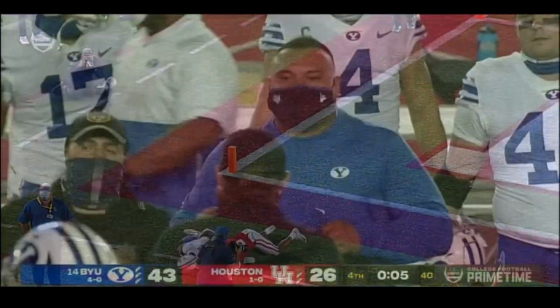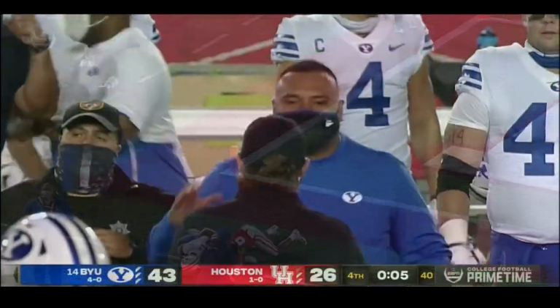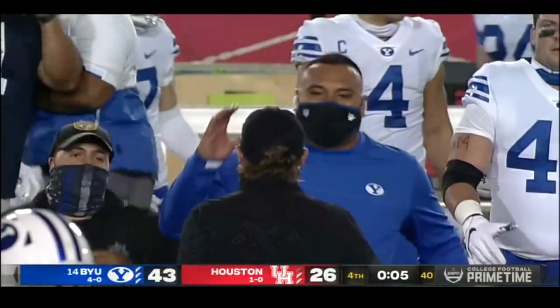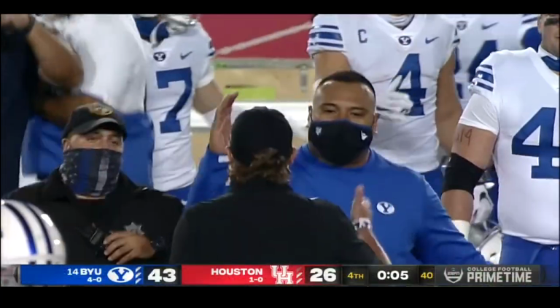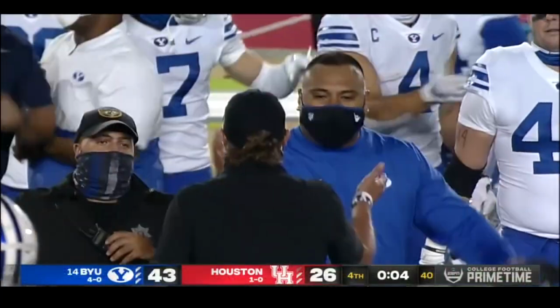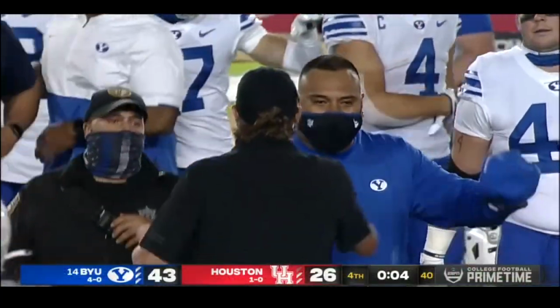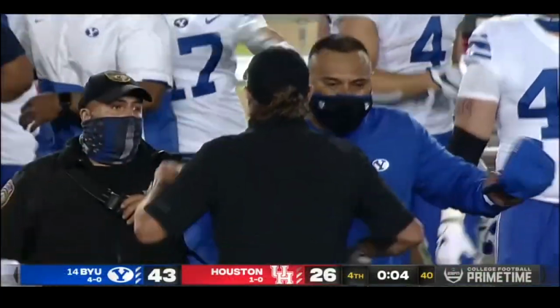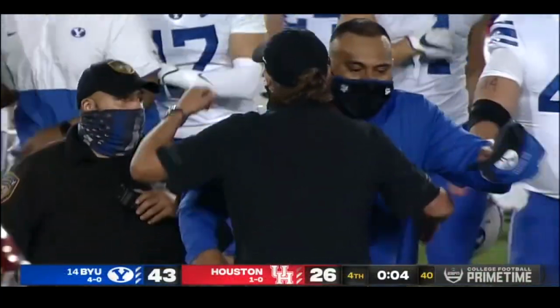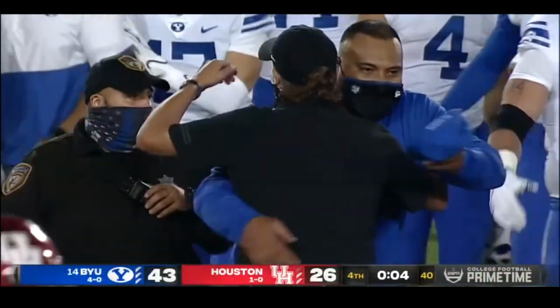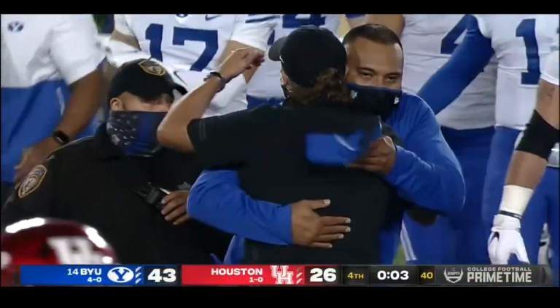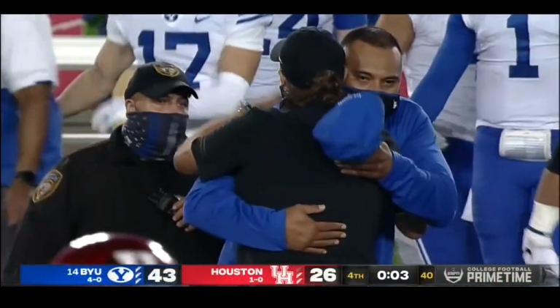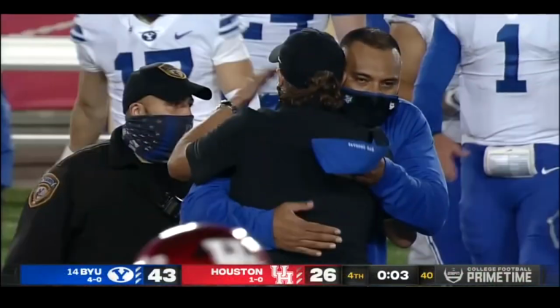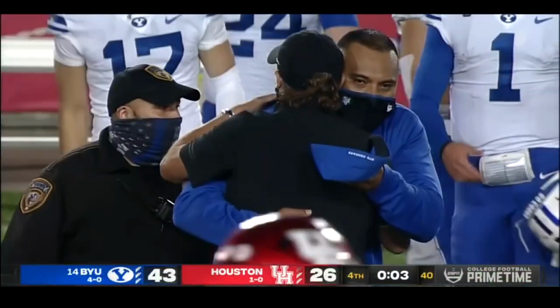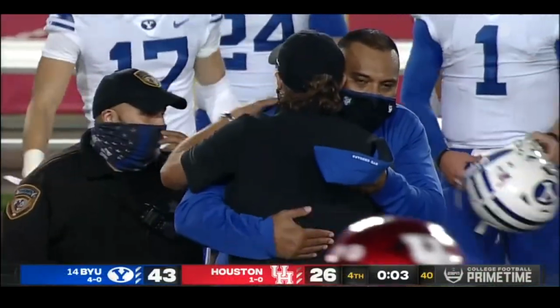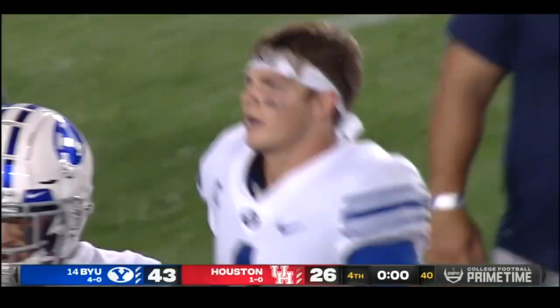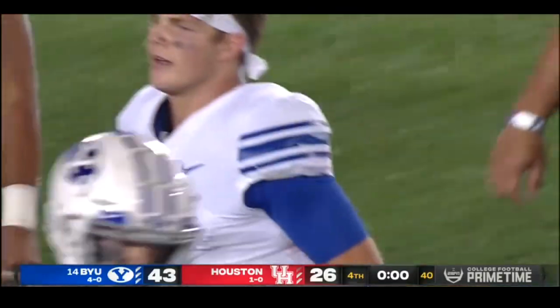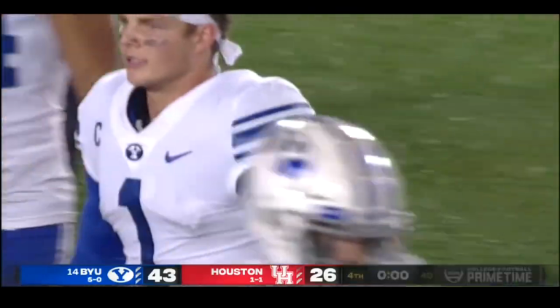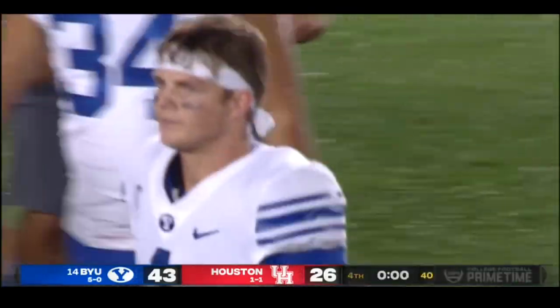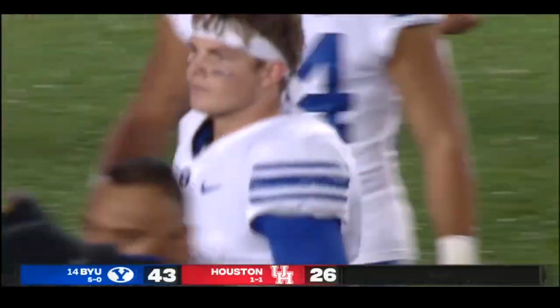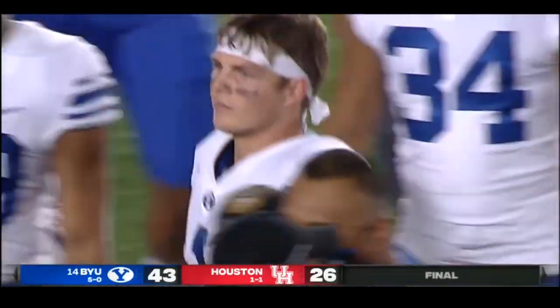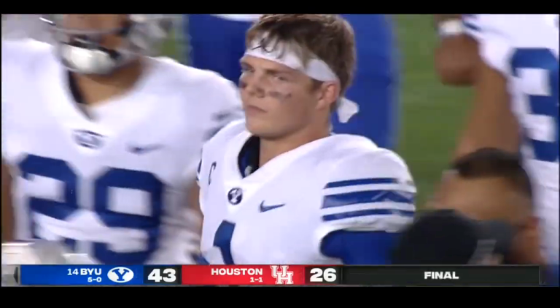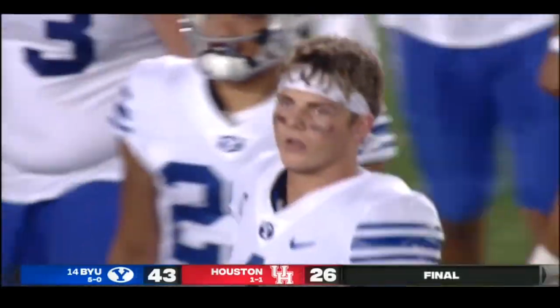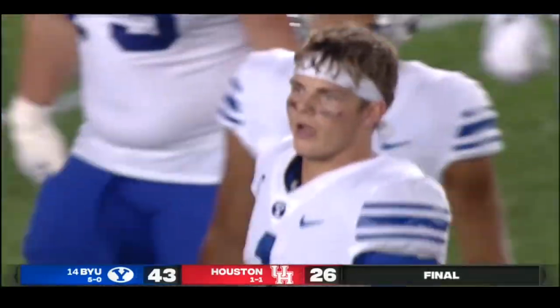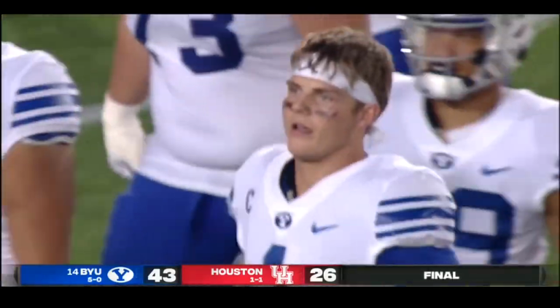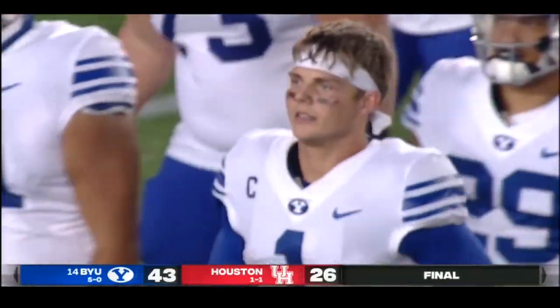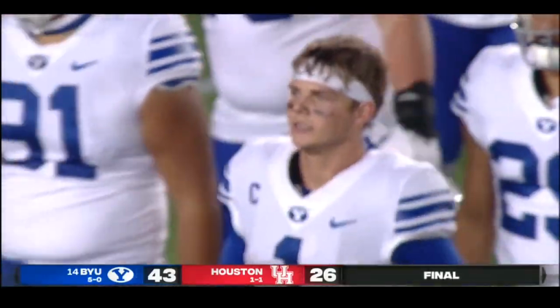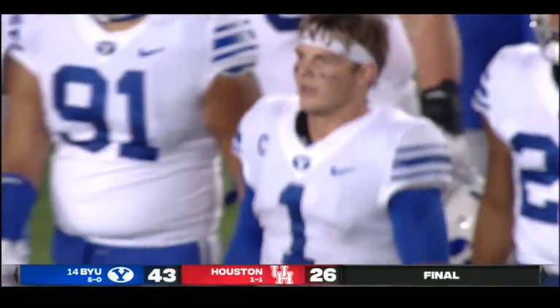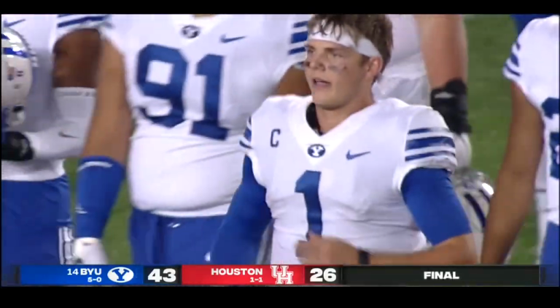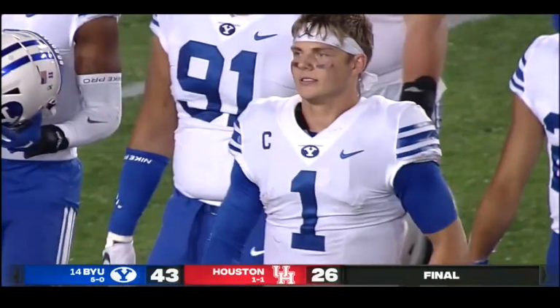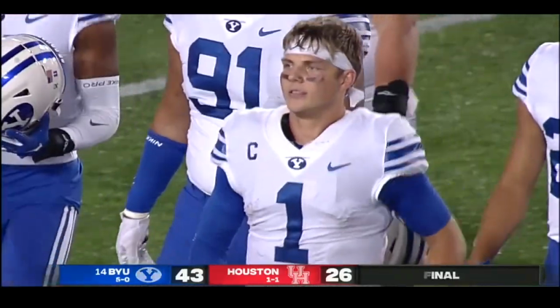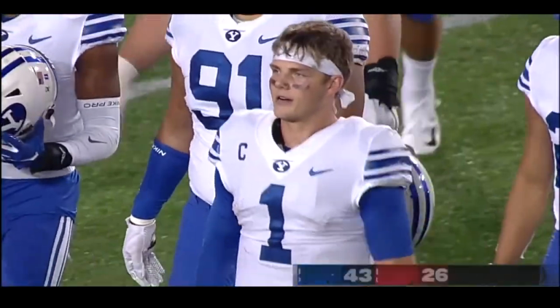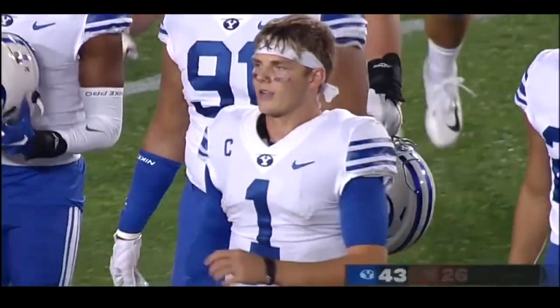Sky's the limit for Zach Wilson. His team wins 43-26, BYU goes to 5-0.